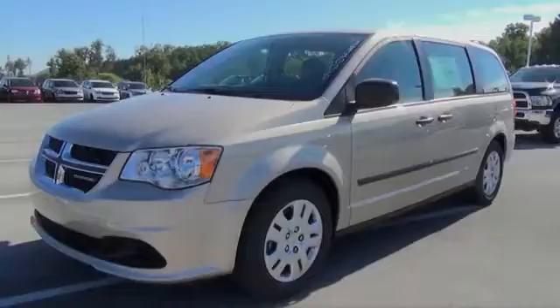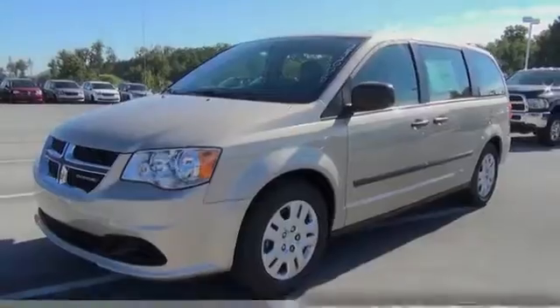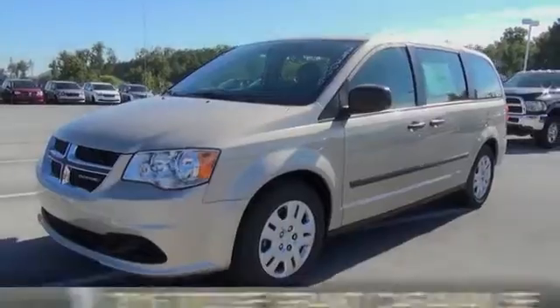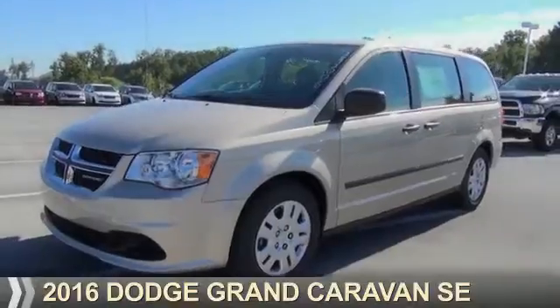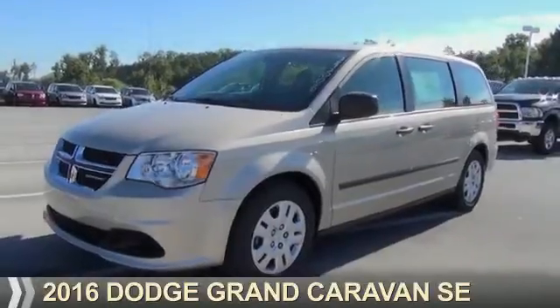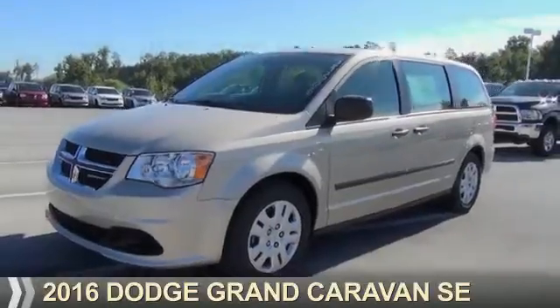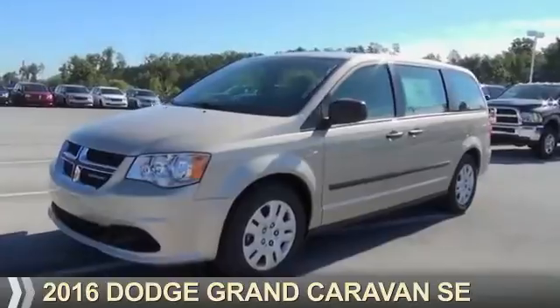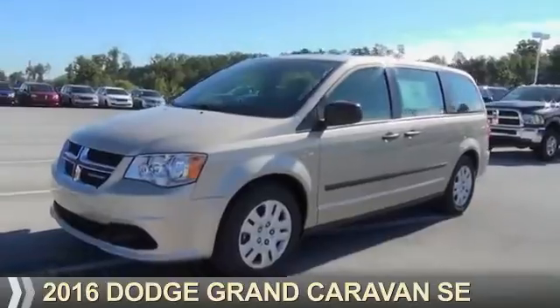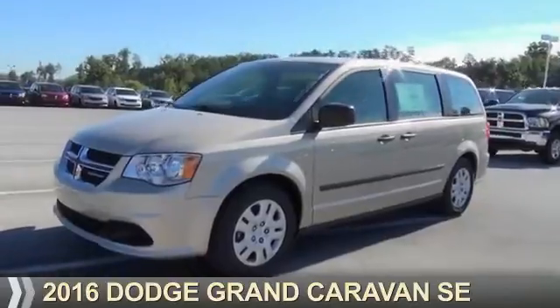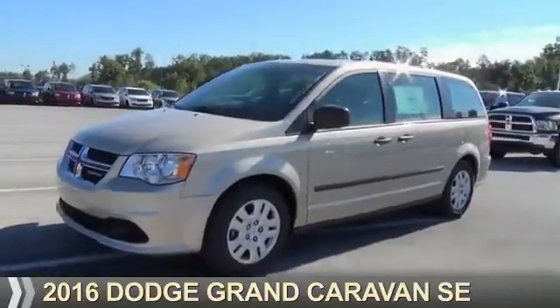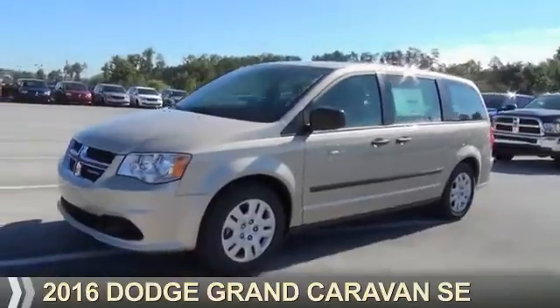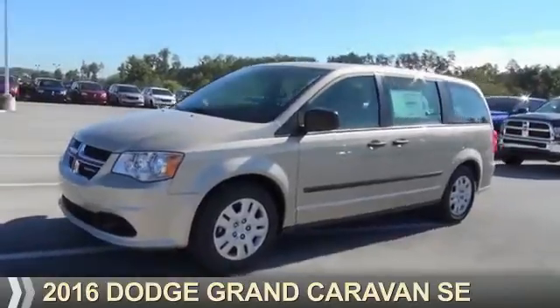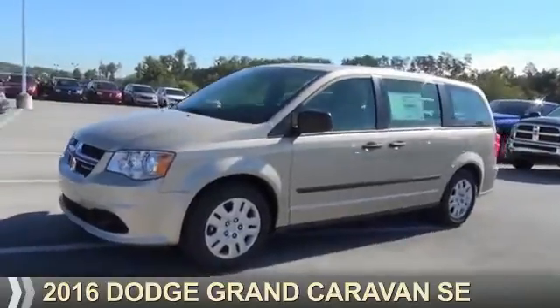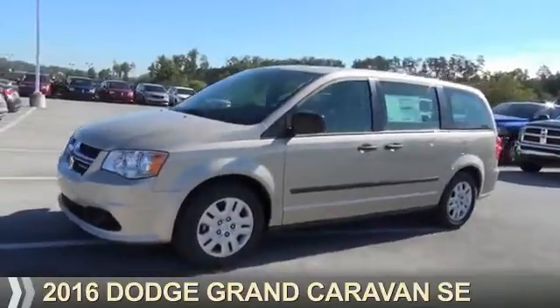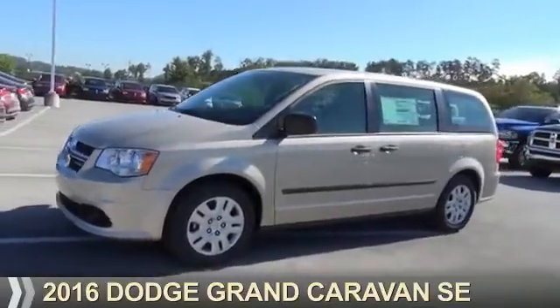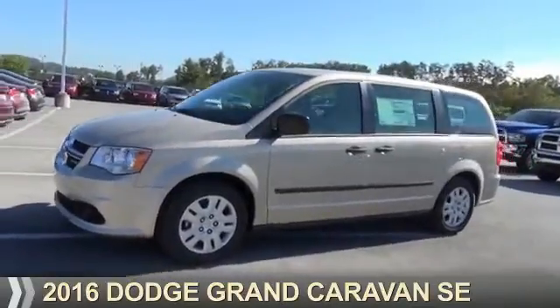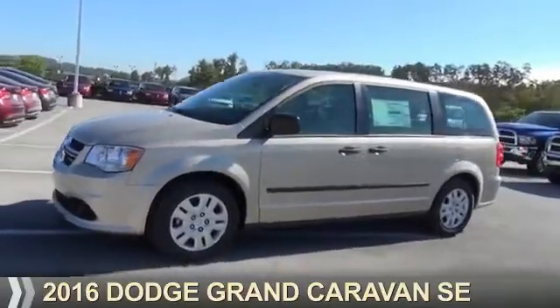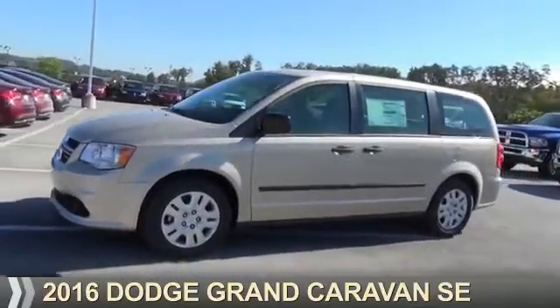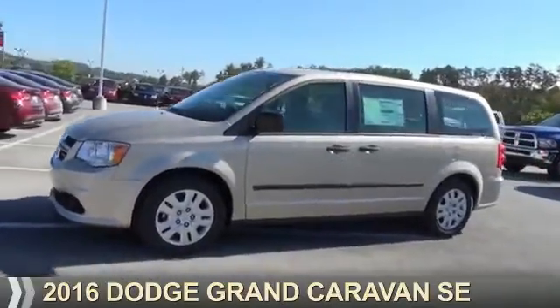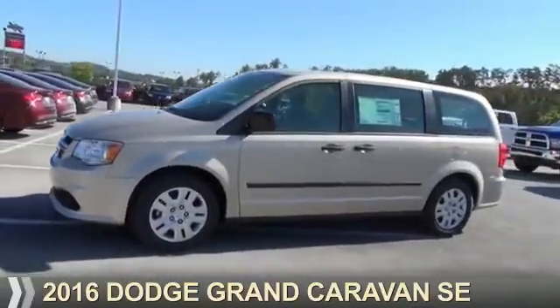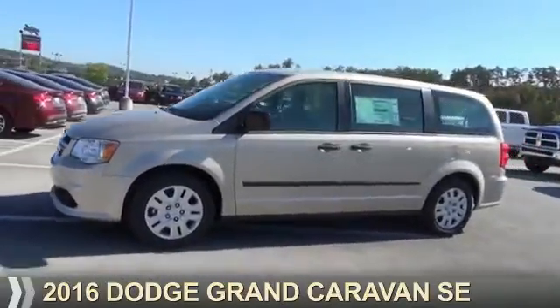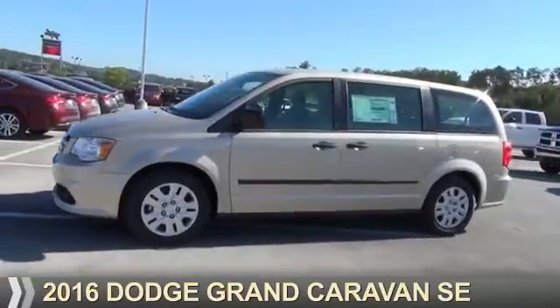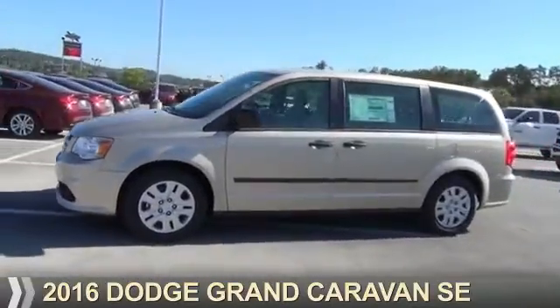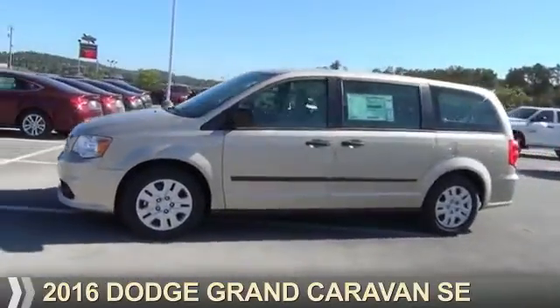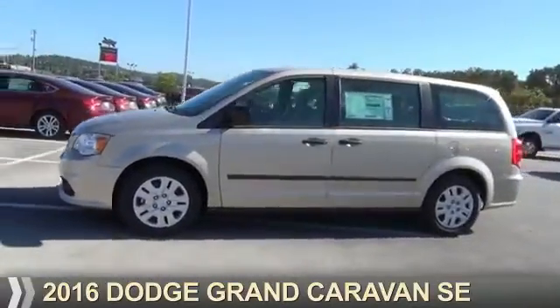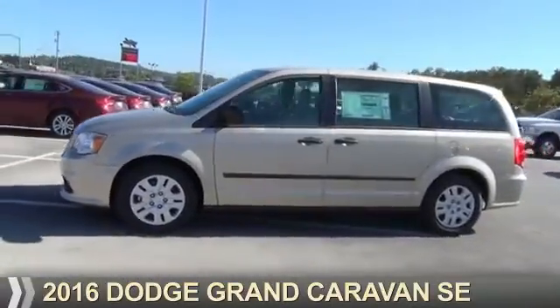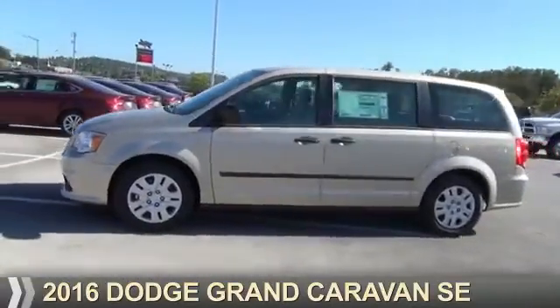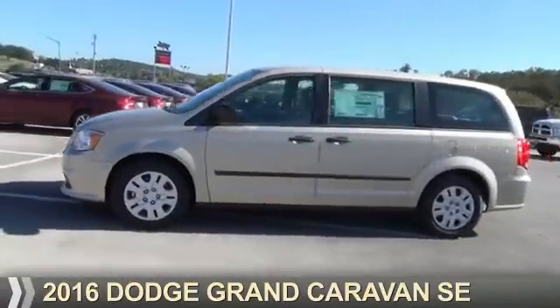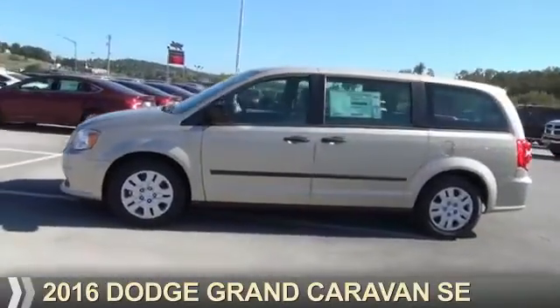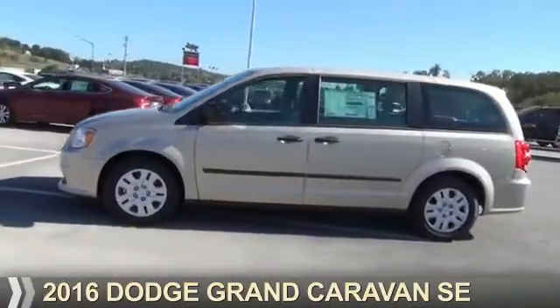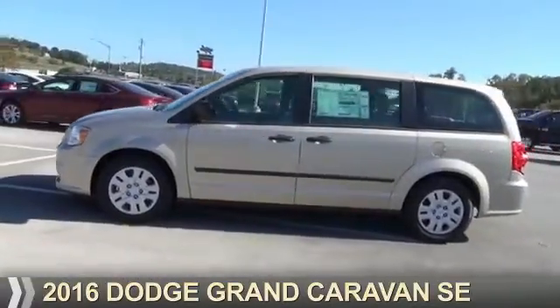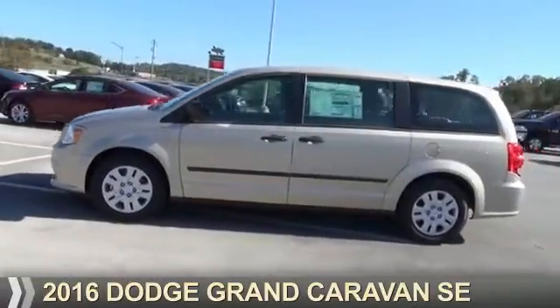Presenting the 2016 Dodge Grand Caravan. Grab life by the horns.